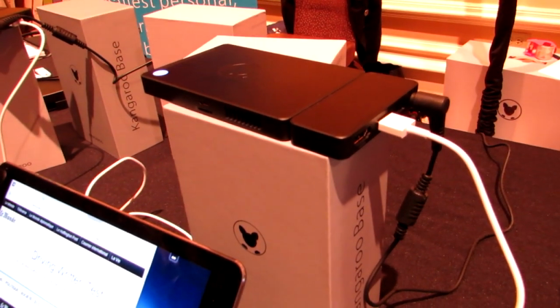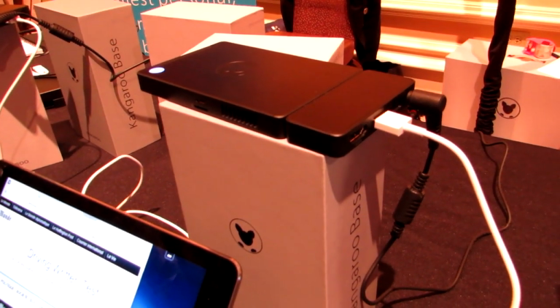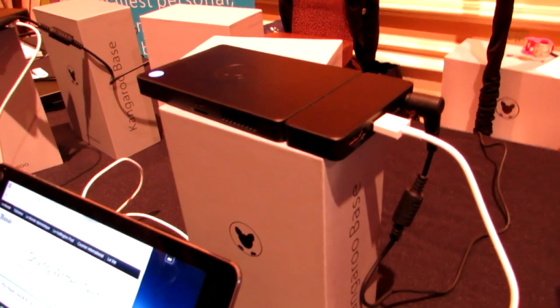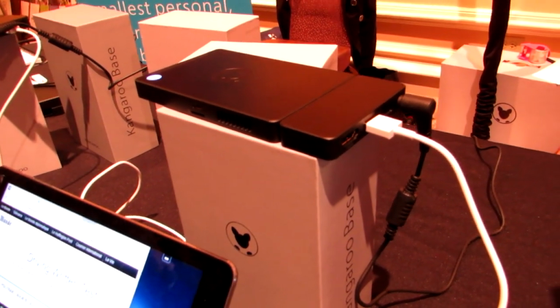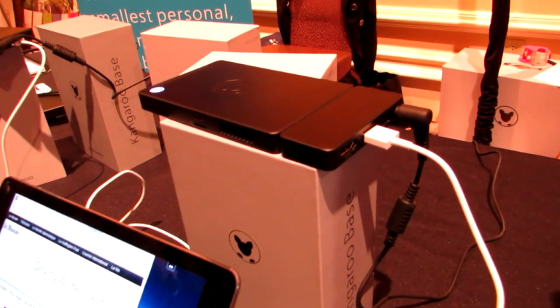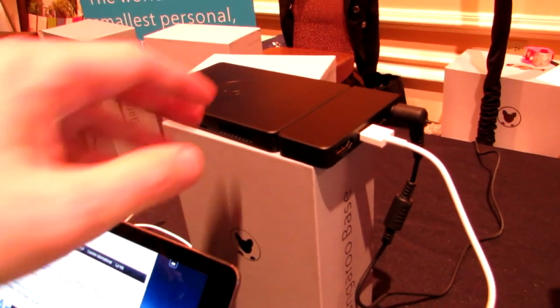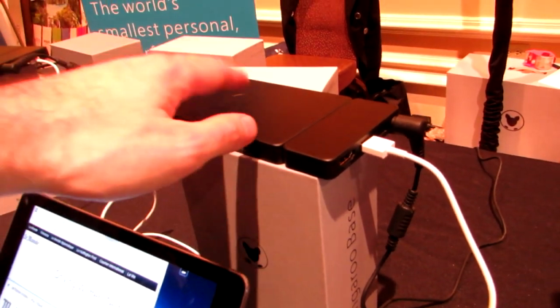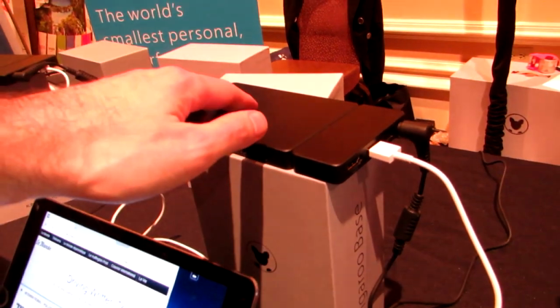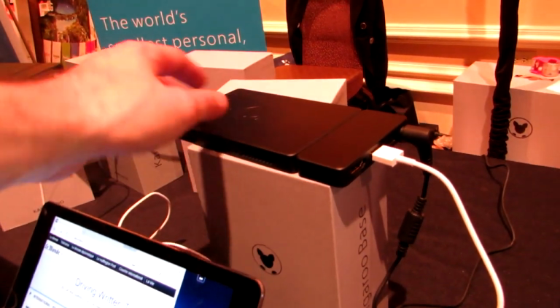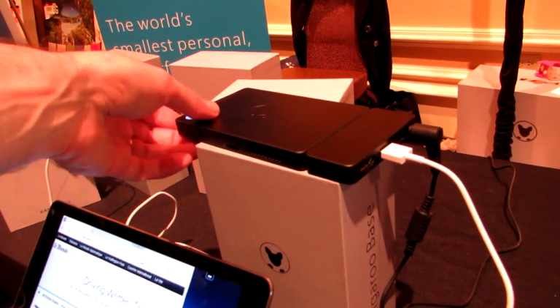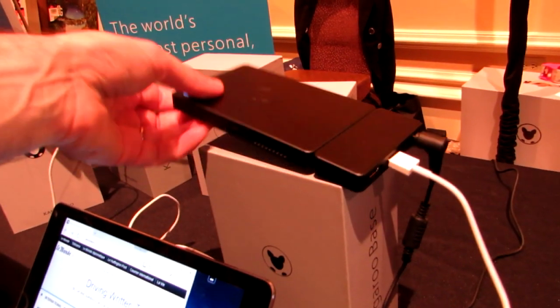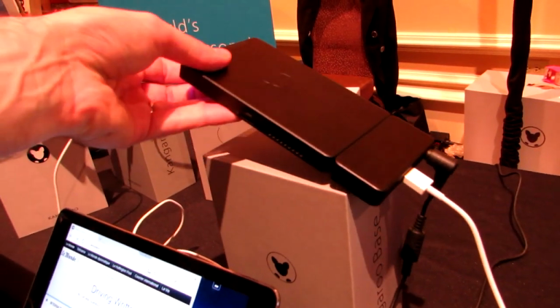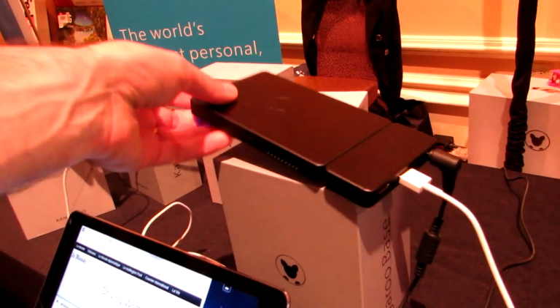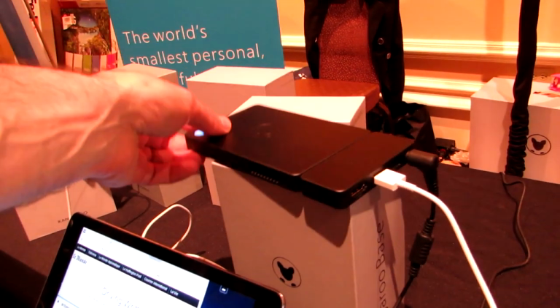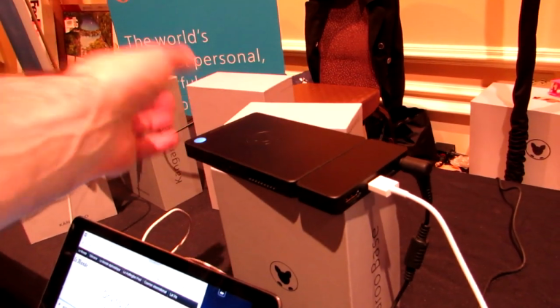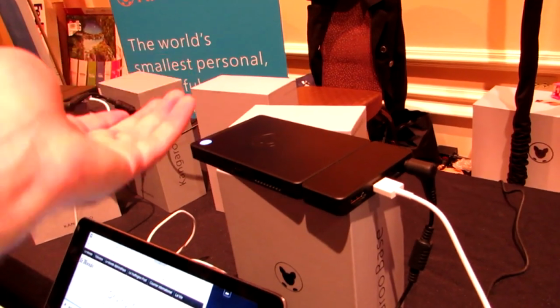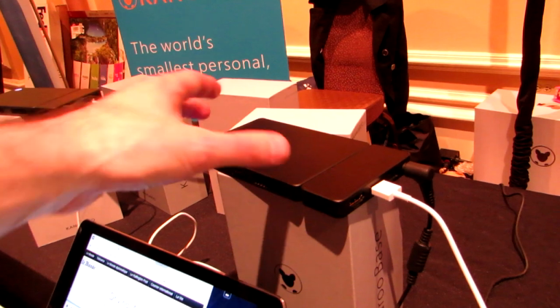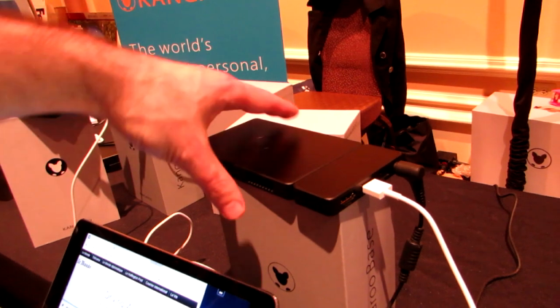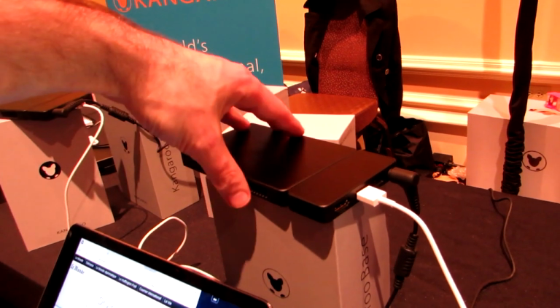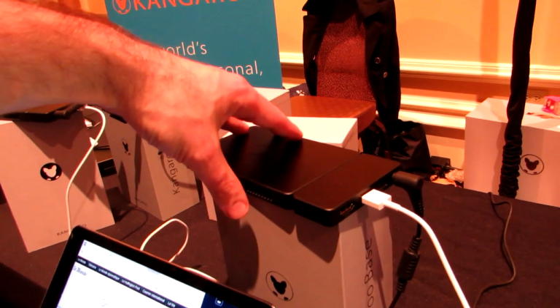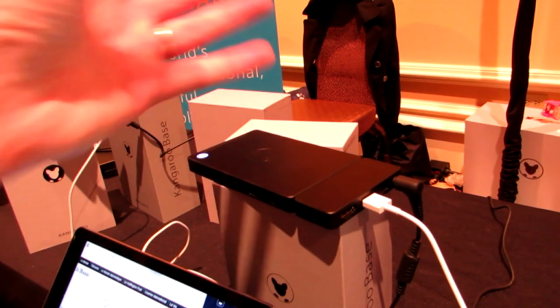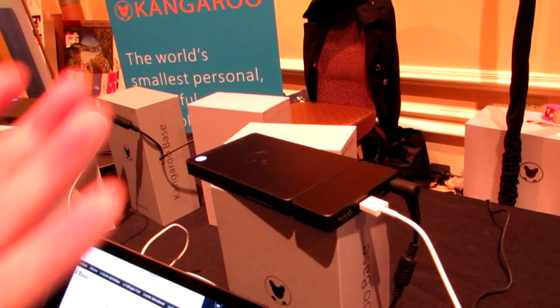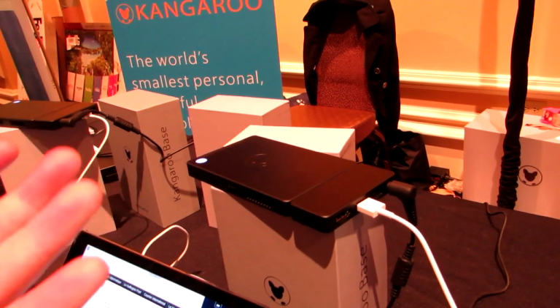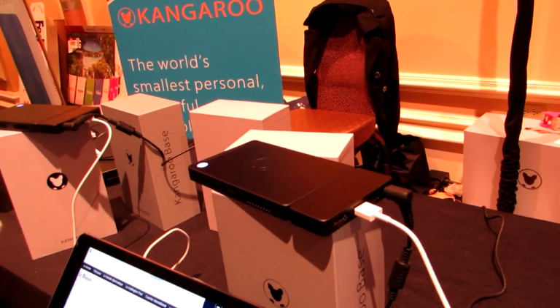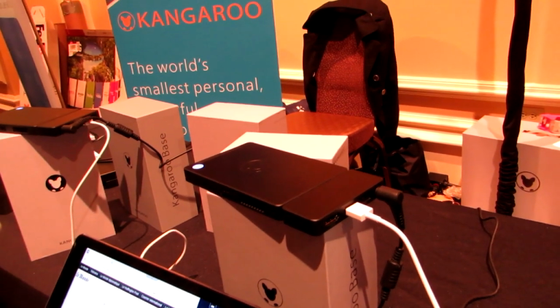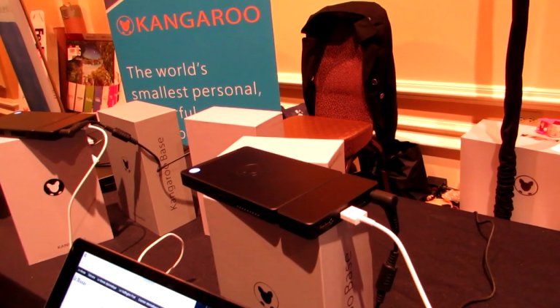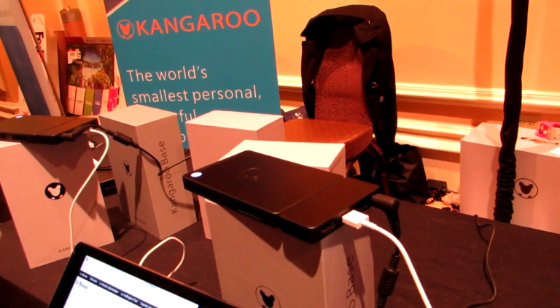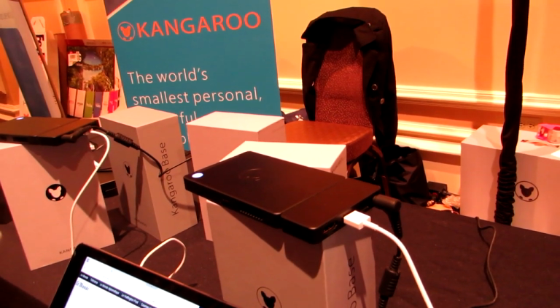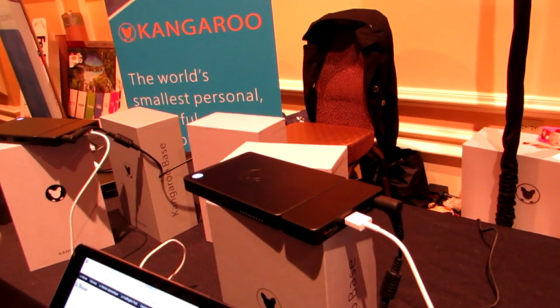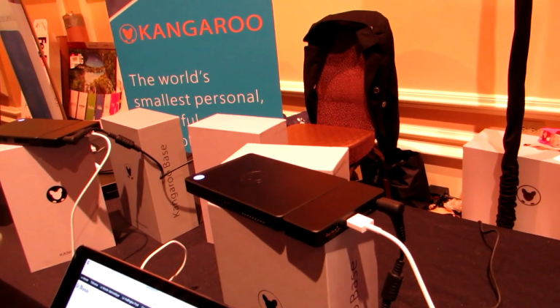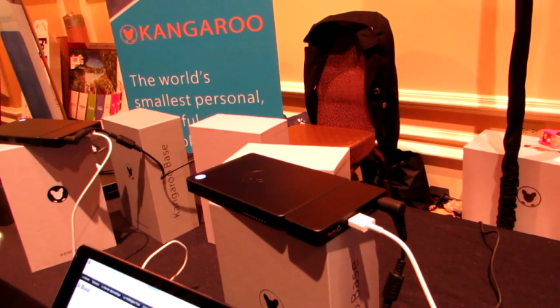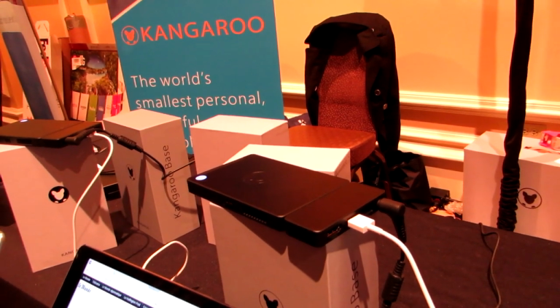Hi, this is Brad Linder with Lilliputing, and this is the Kangaroo, which is a tiny sort of pocket-sized or smartphone-sized computer, but it runs full Windows 10 software.